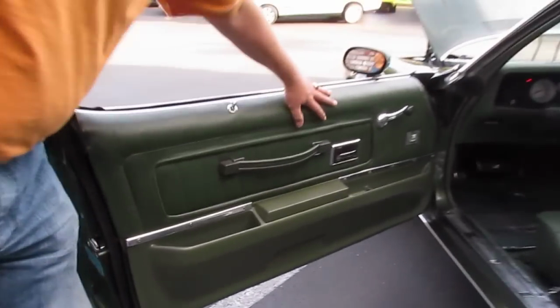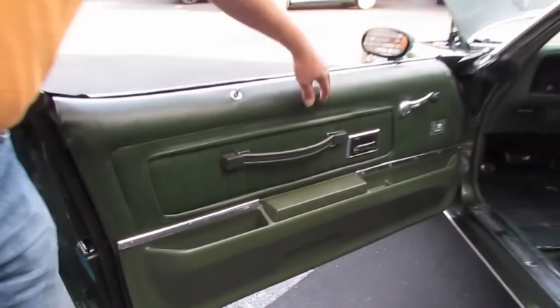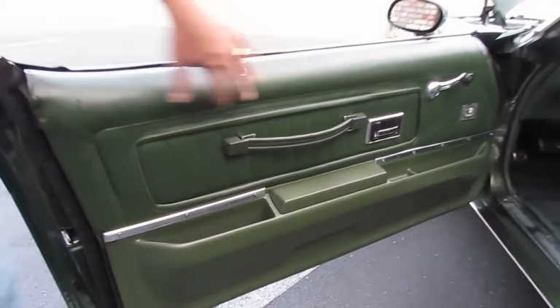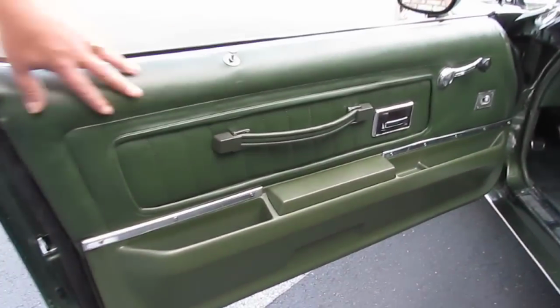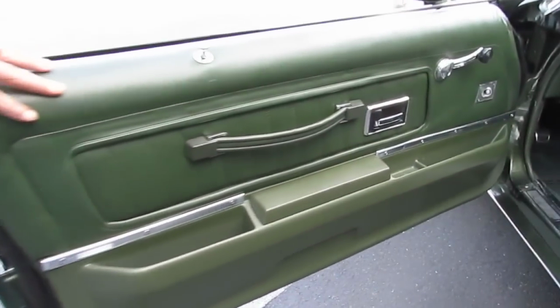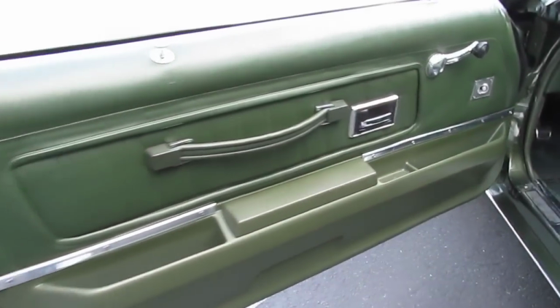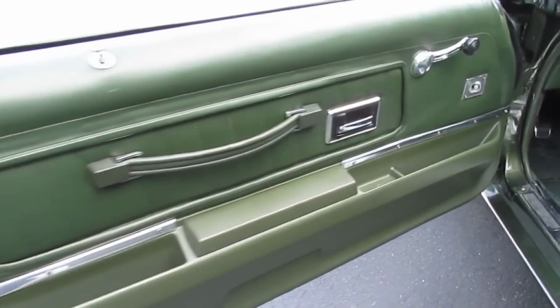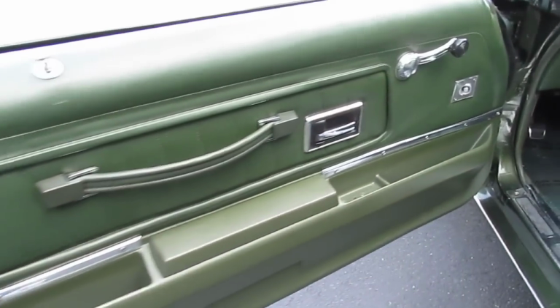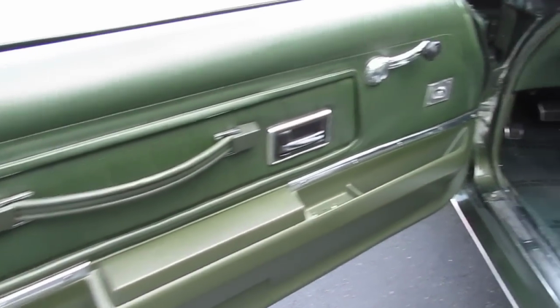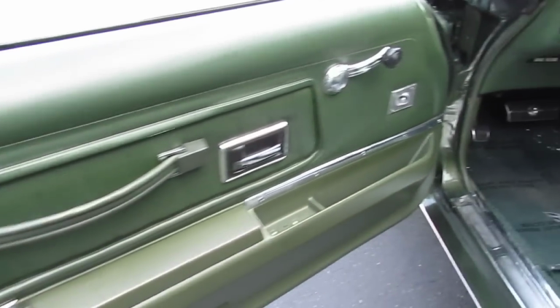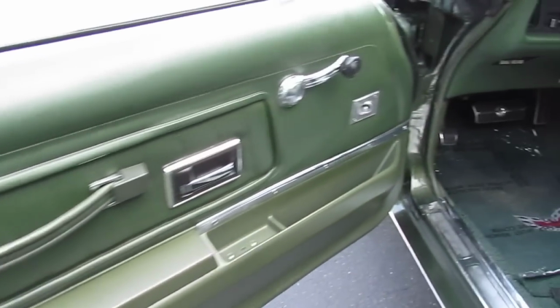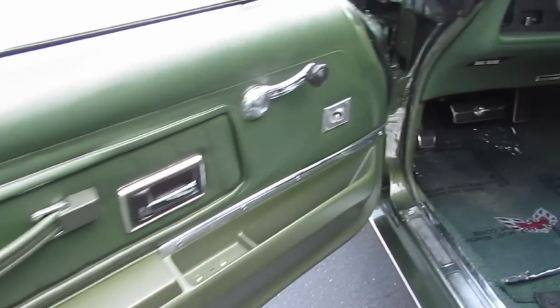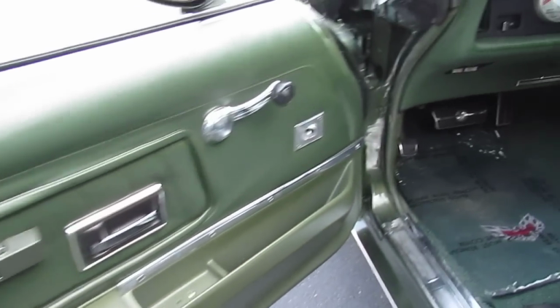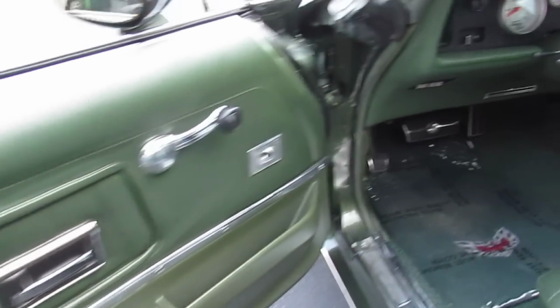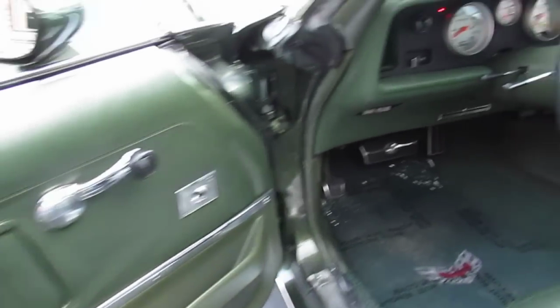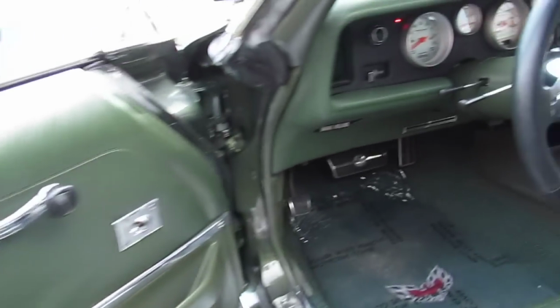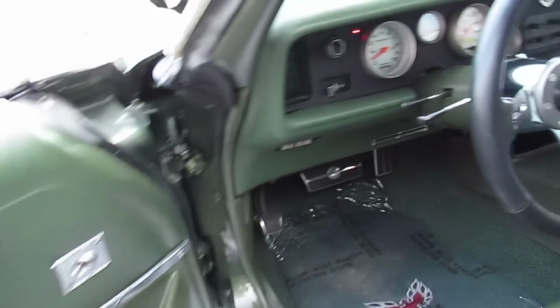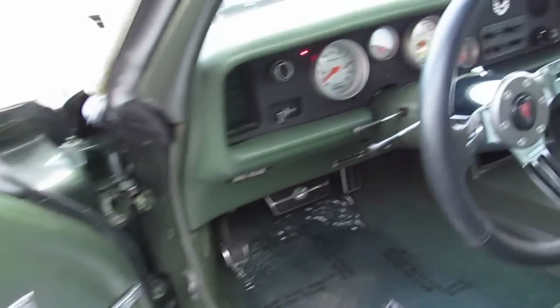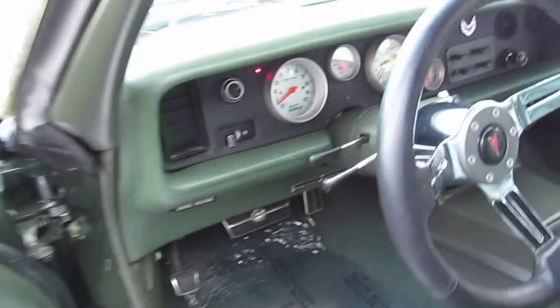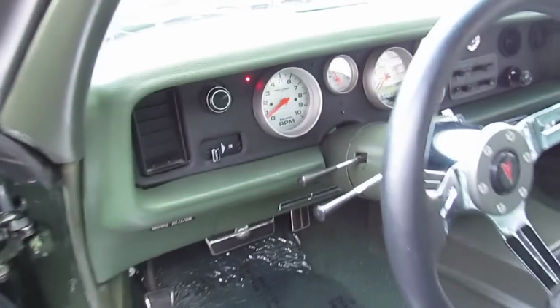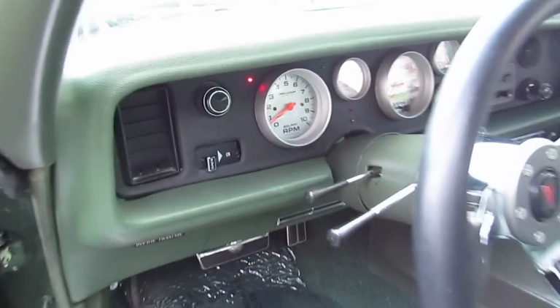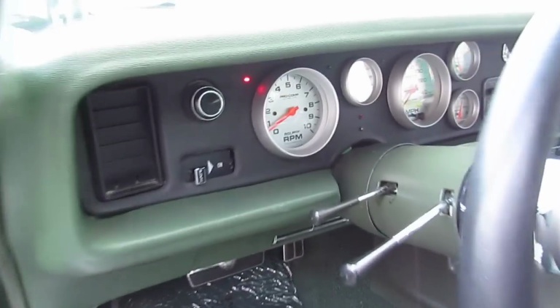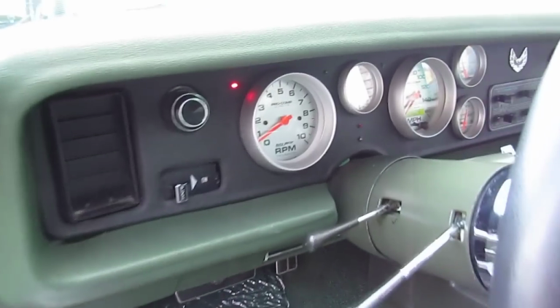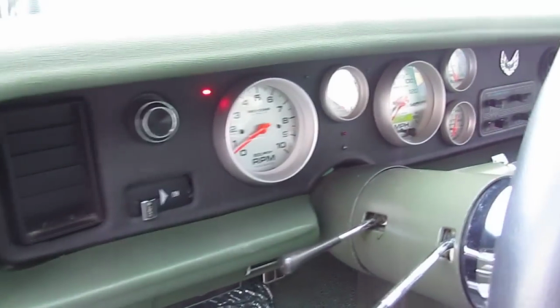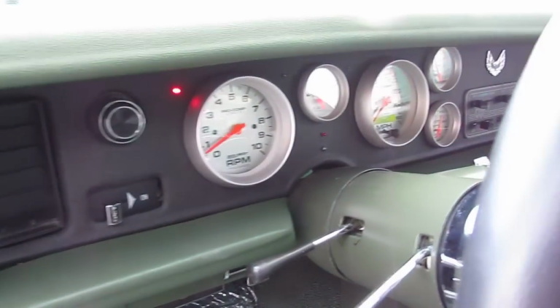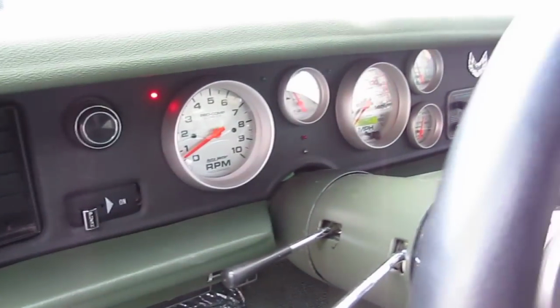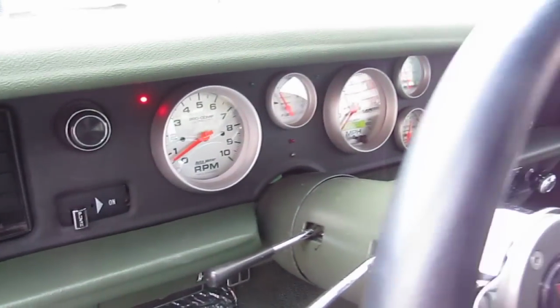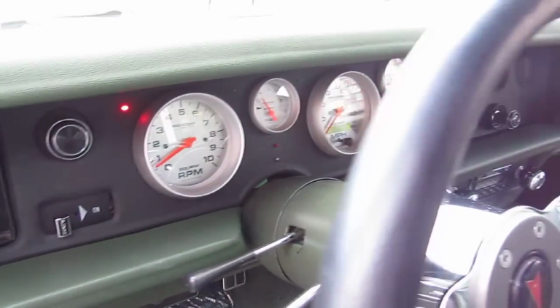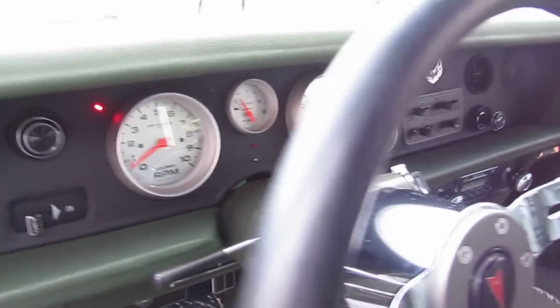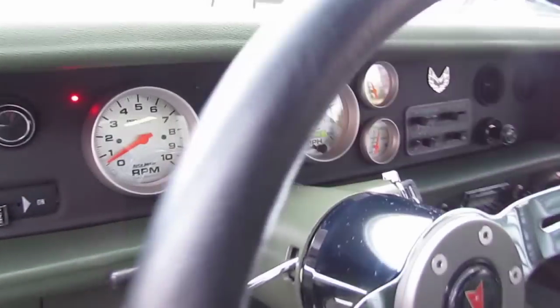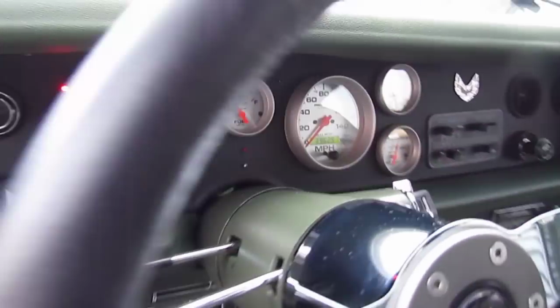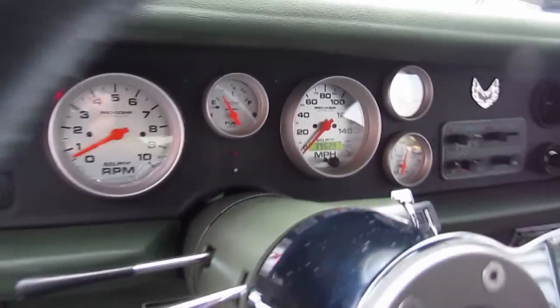This door panel in excellent condition as well. Aftermarket gauges — true and accurate.